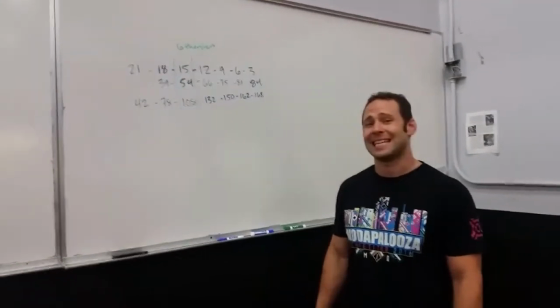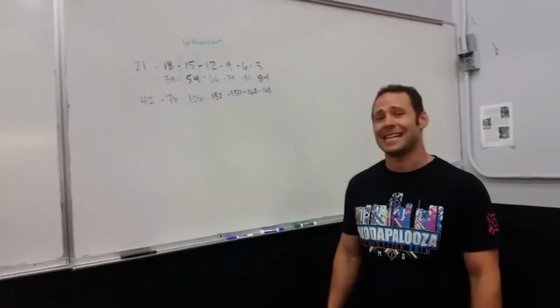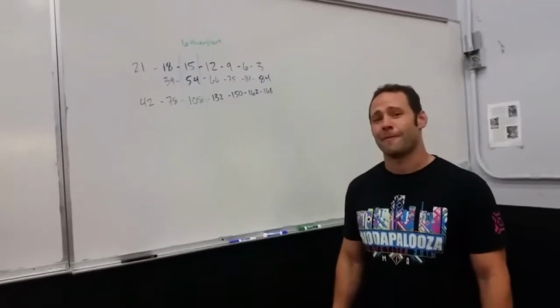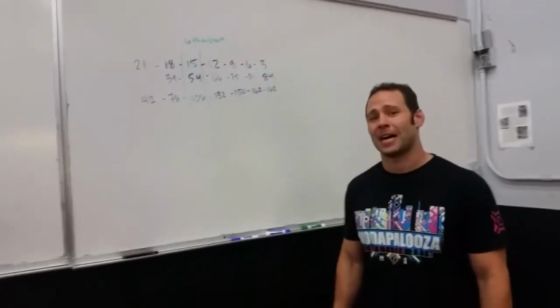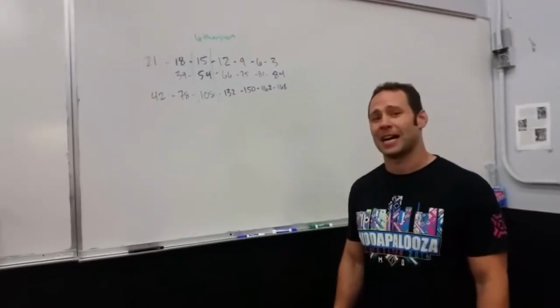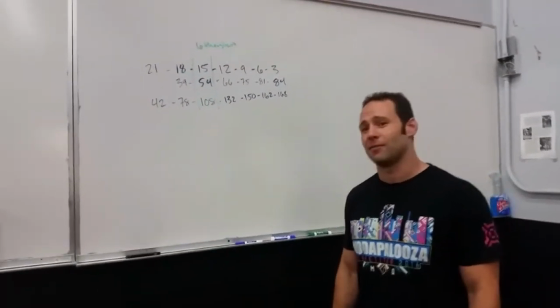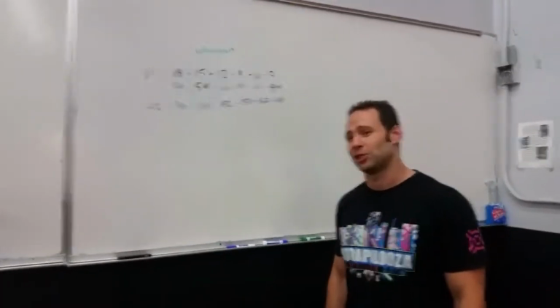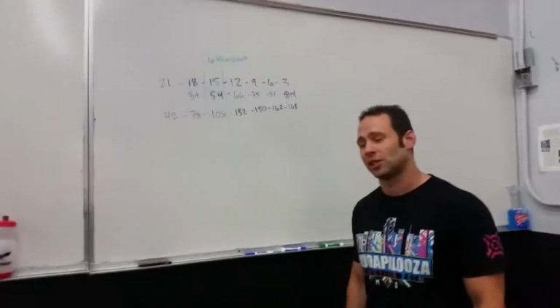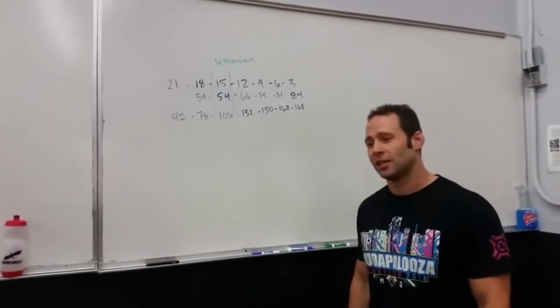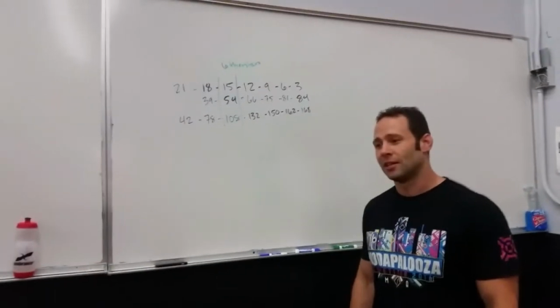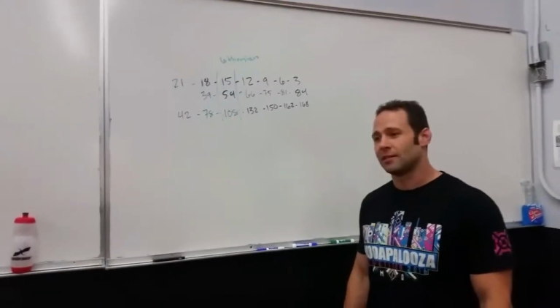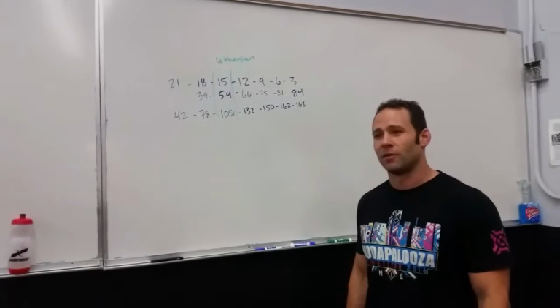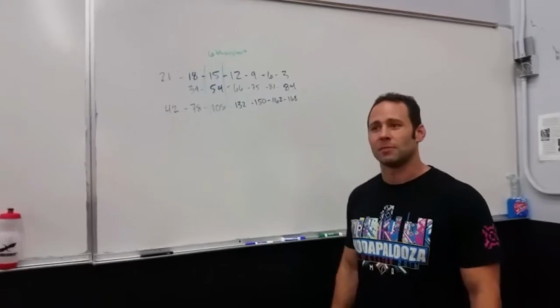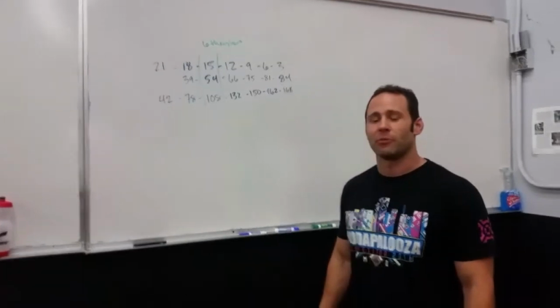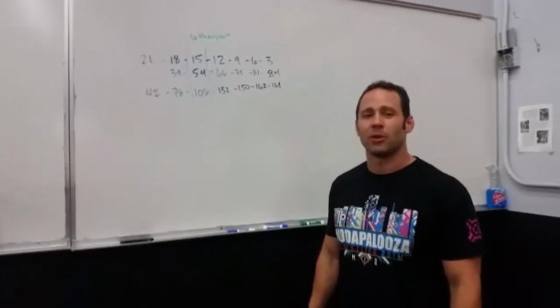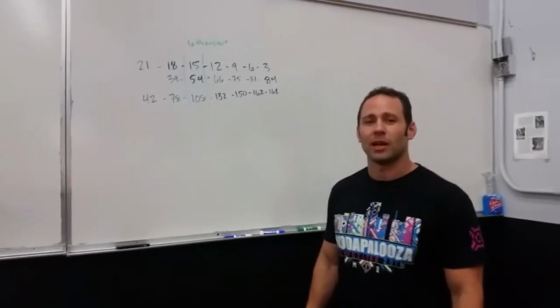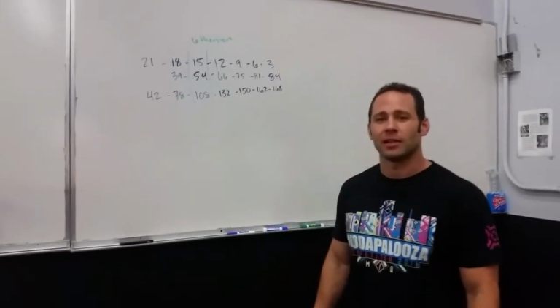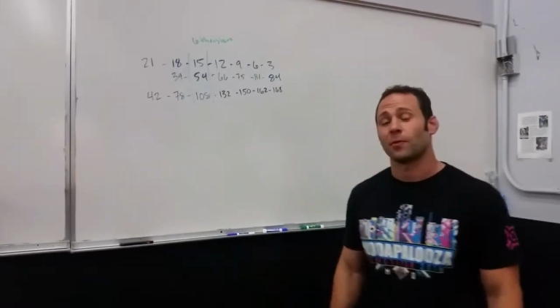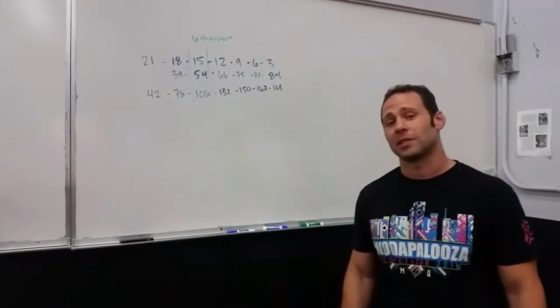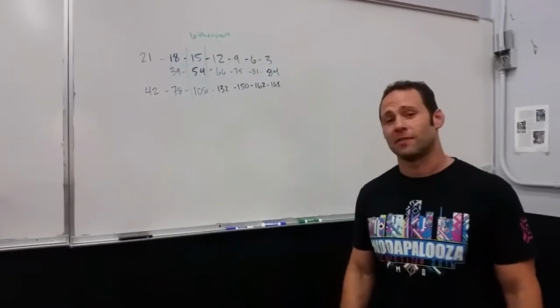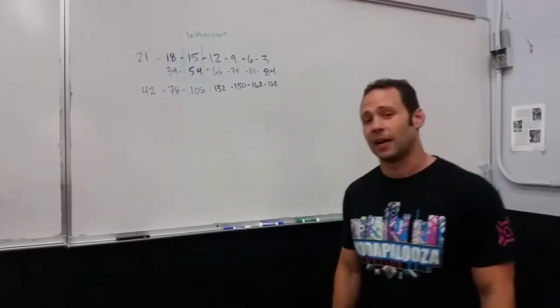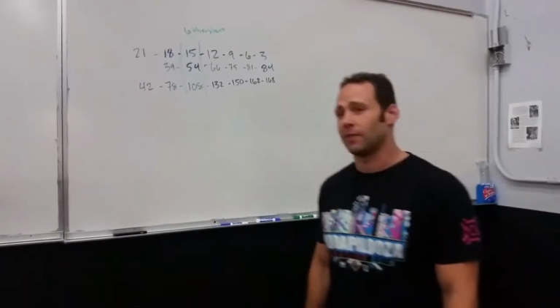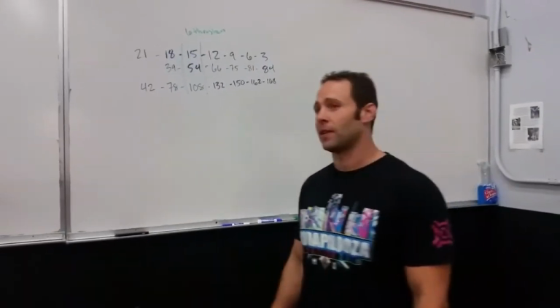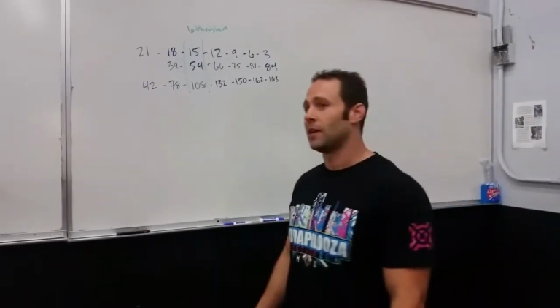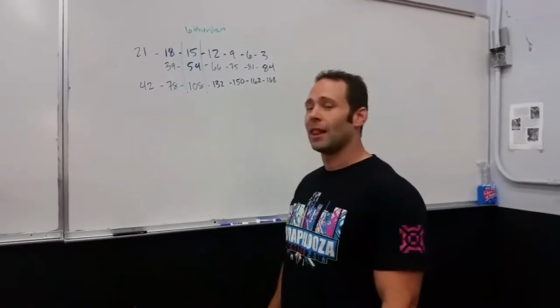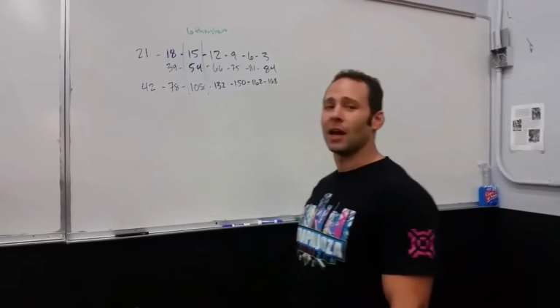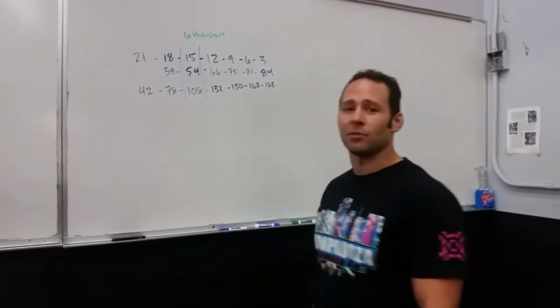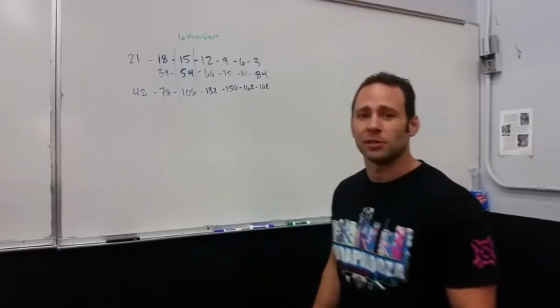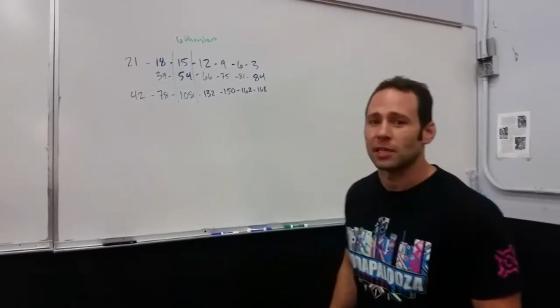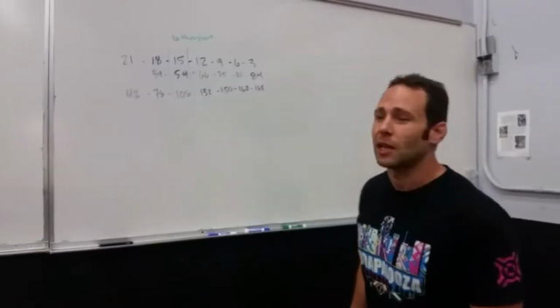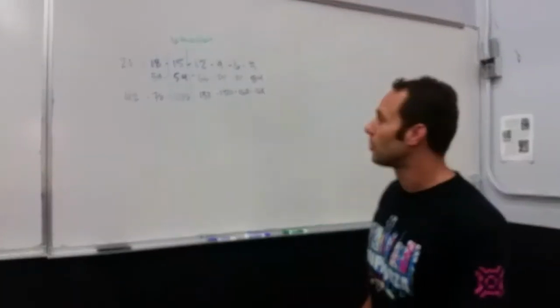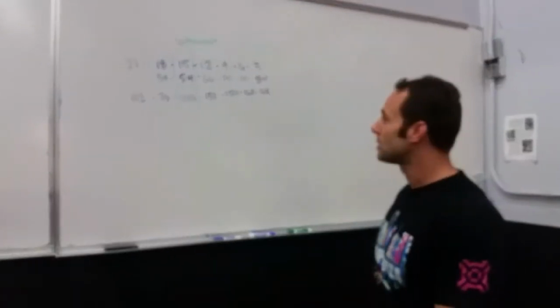16-5, which some of us may remember as 14-5. A lot of thrusters and a lot of burpees.